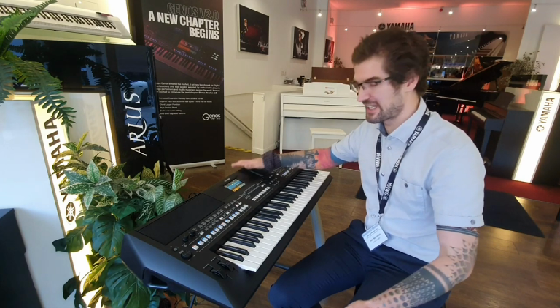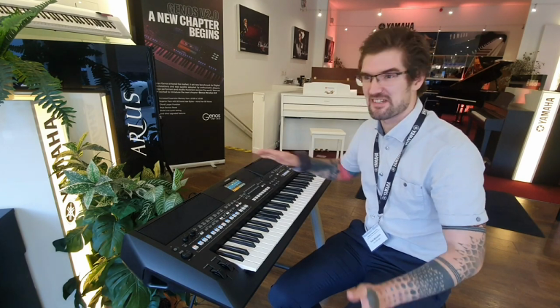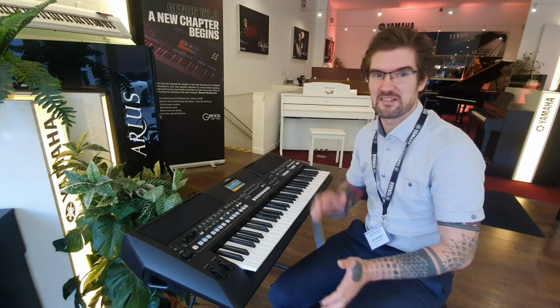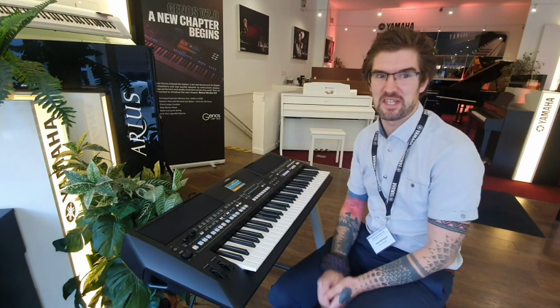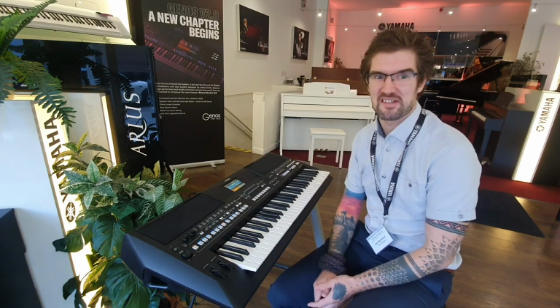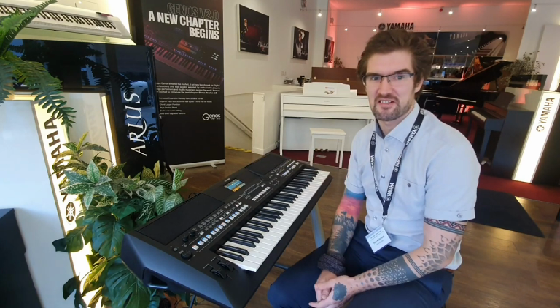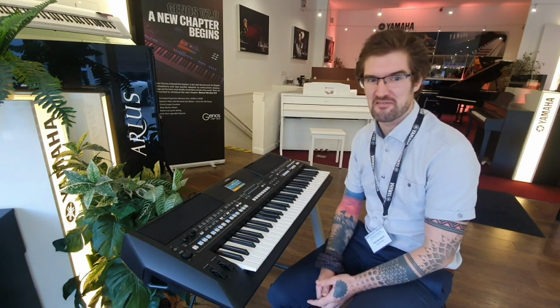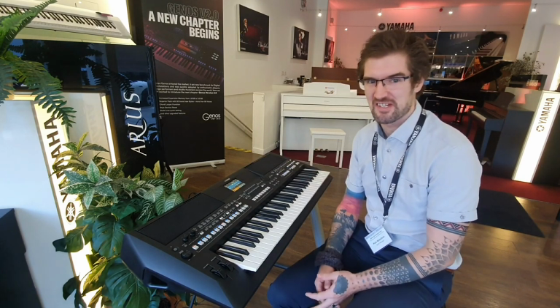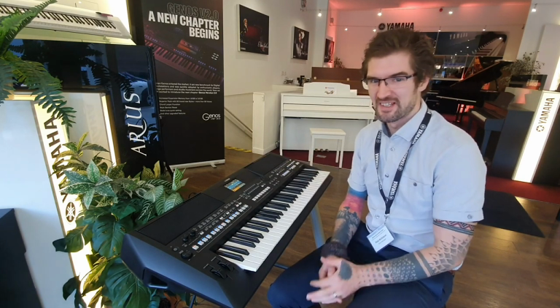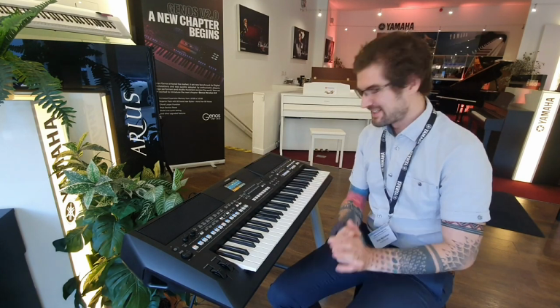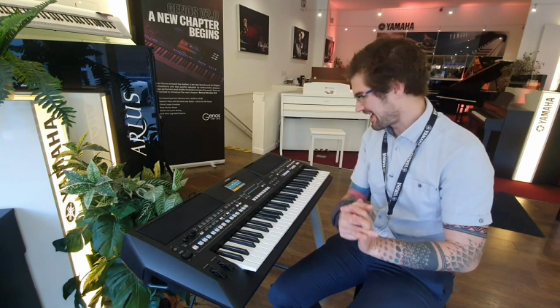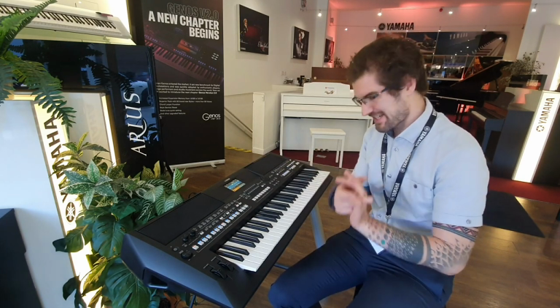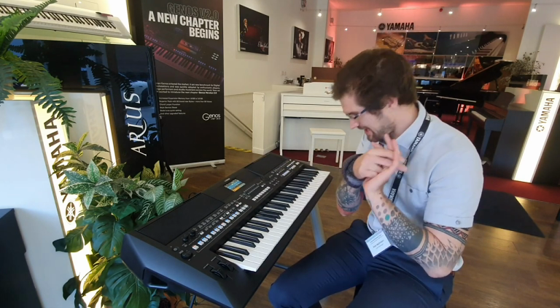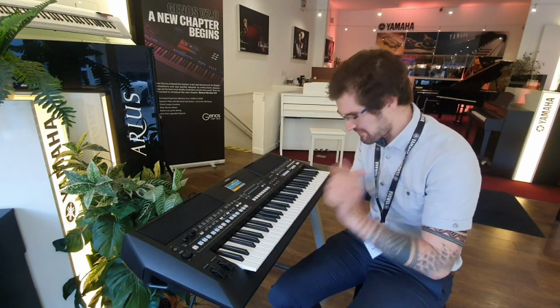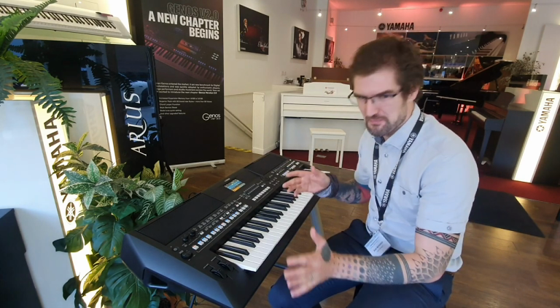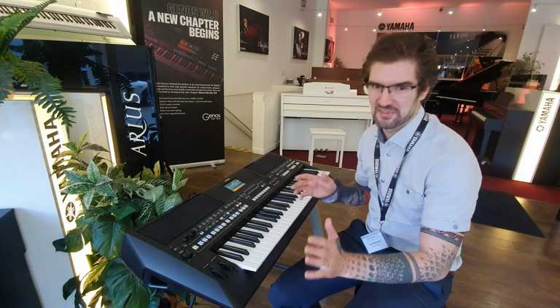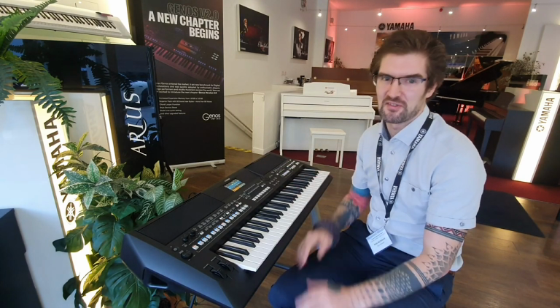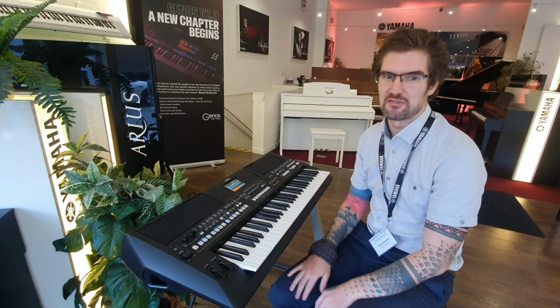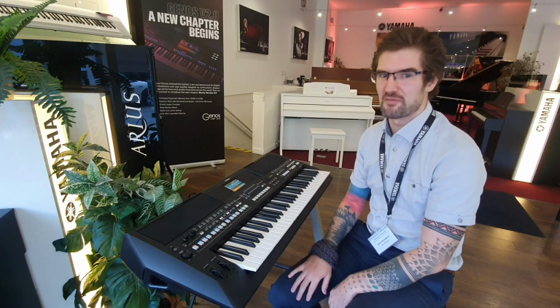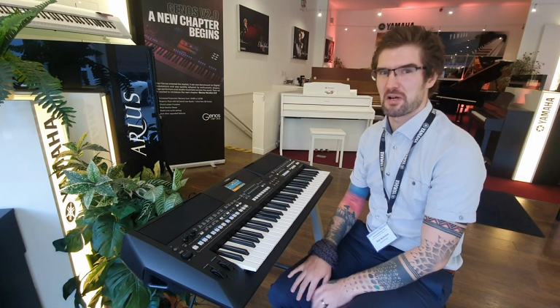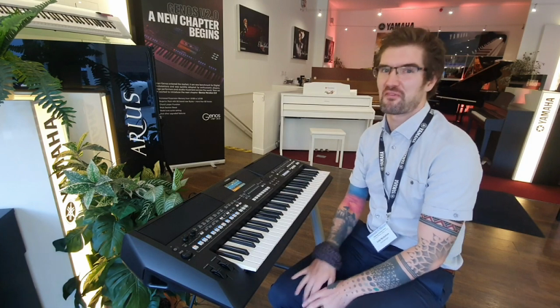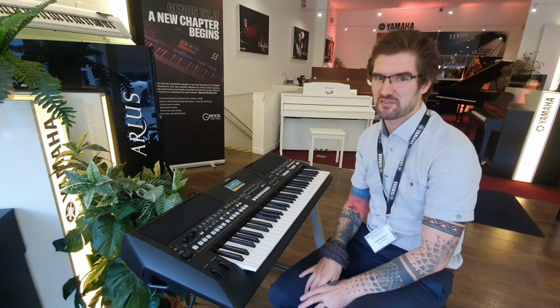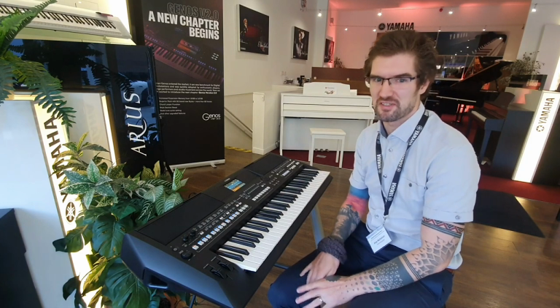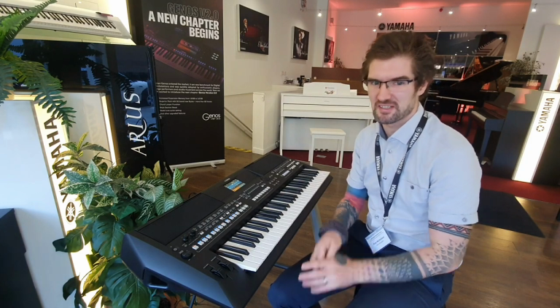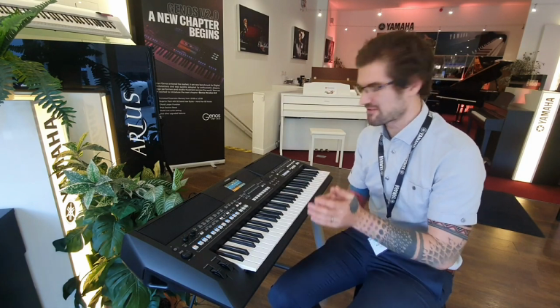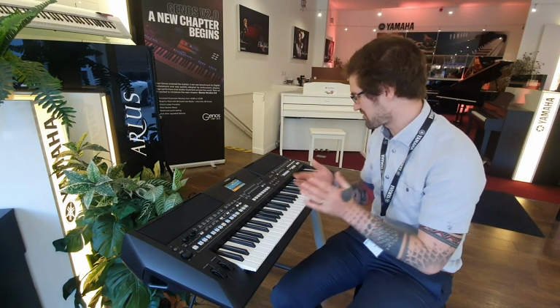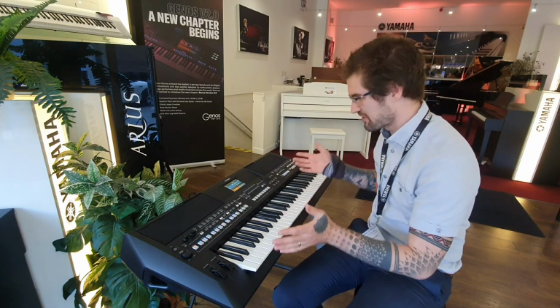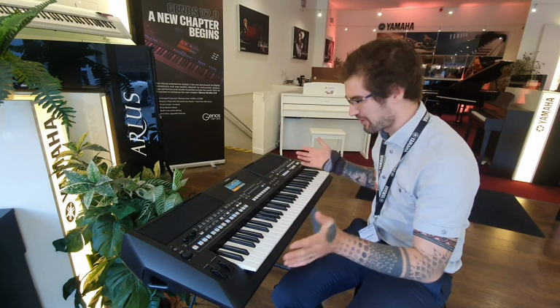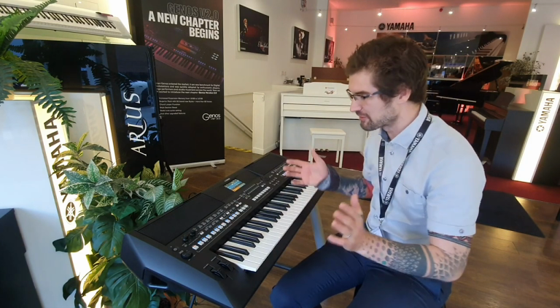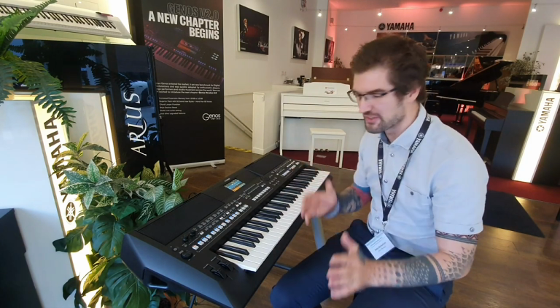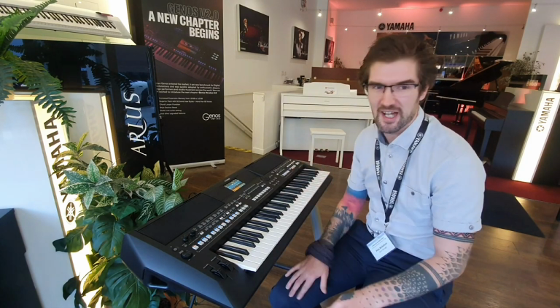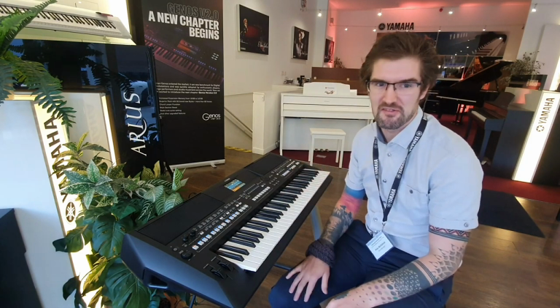It's the latest in the PSR series. Absolutely brand new, perfect for getting studio work or in the house.